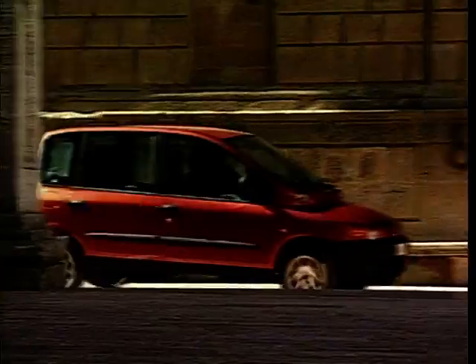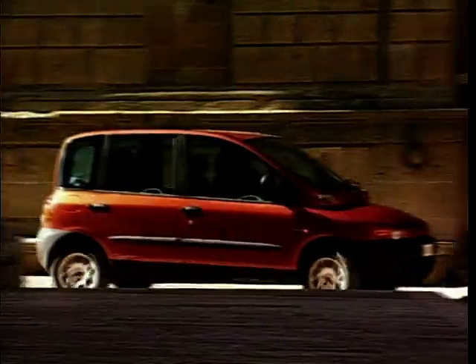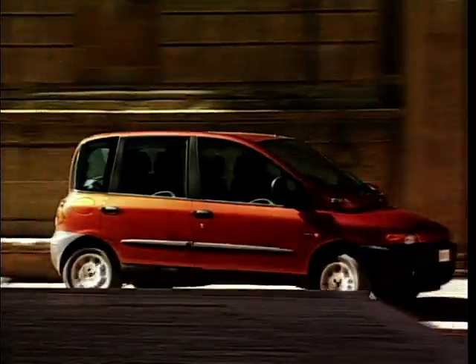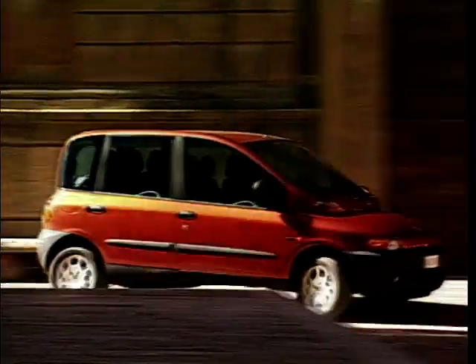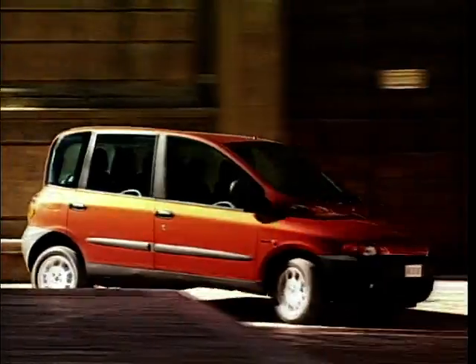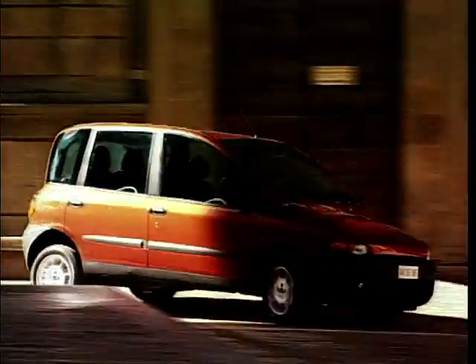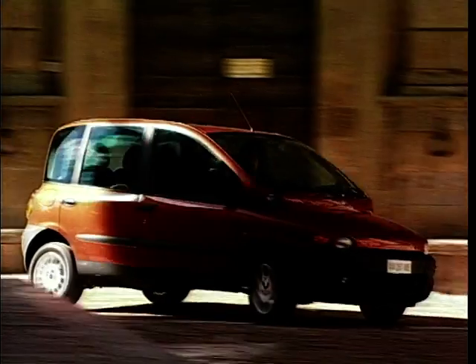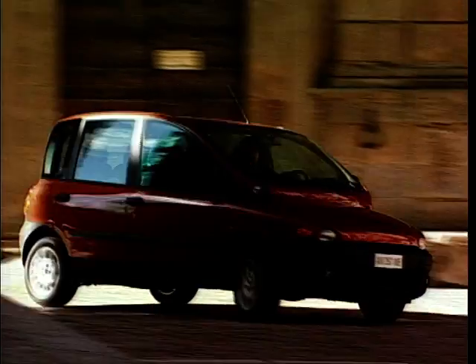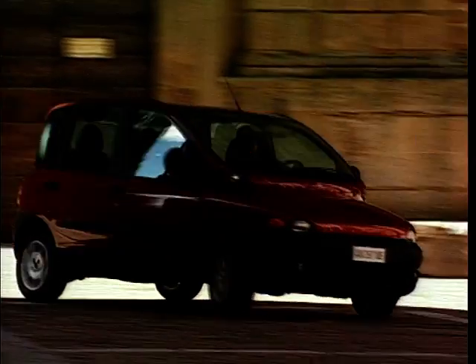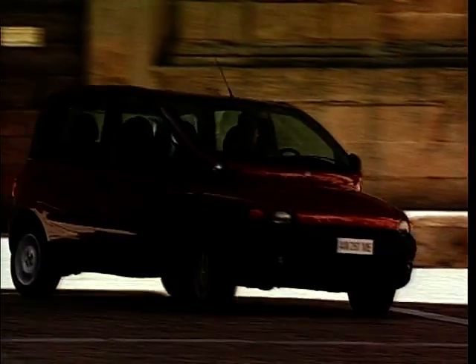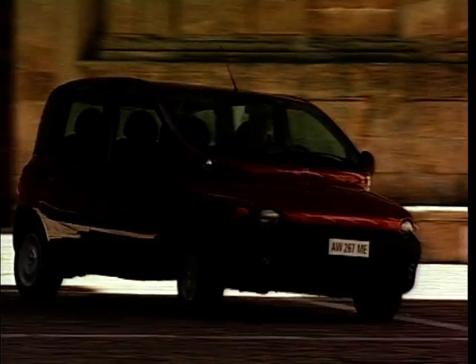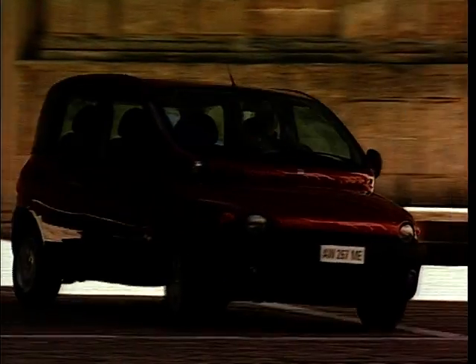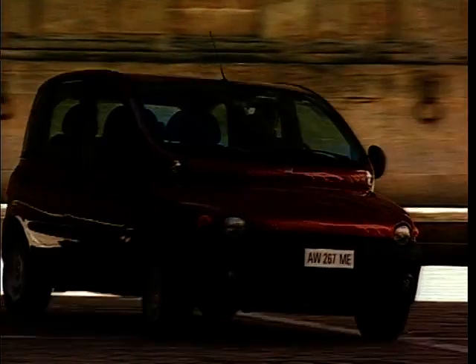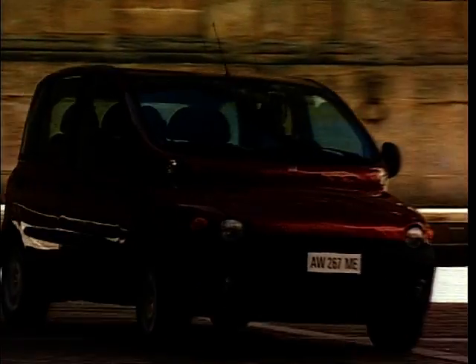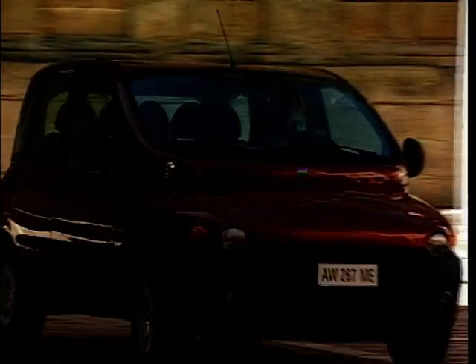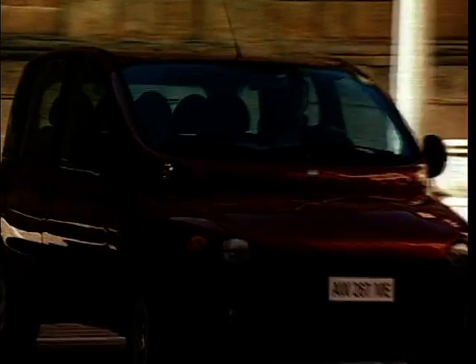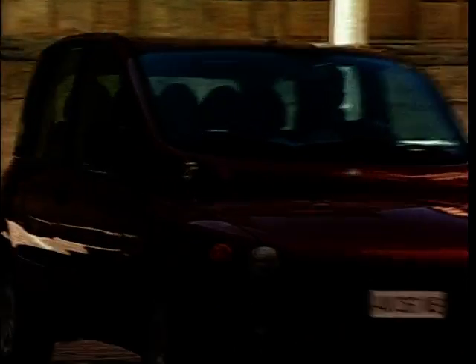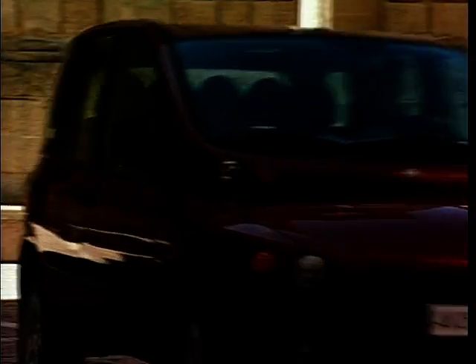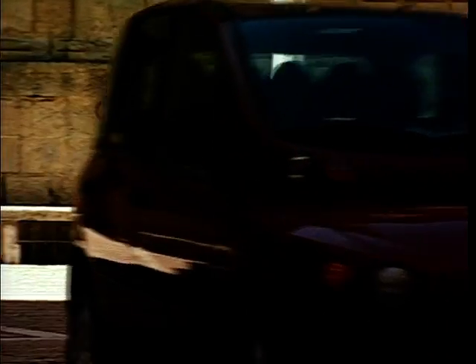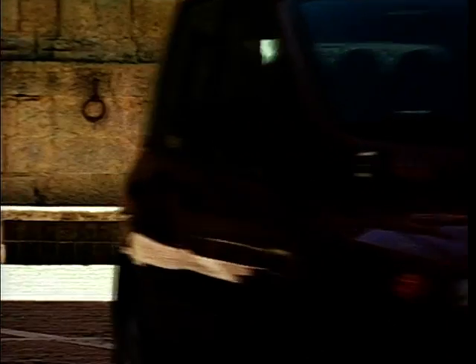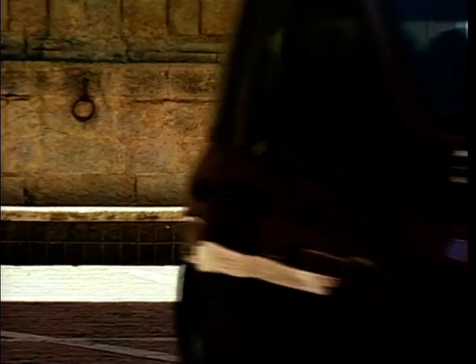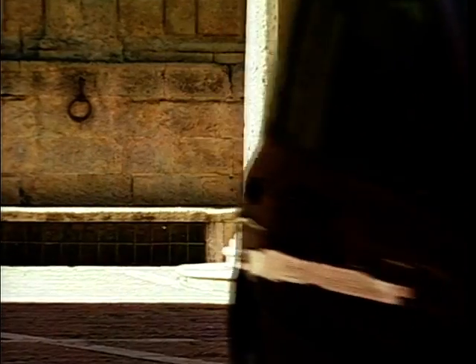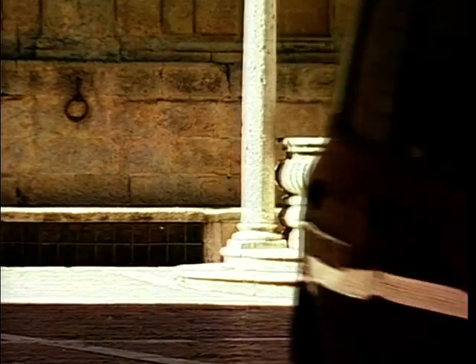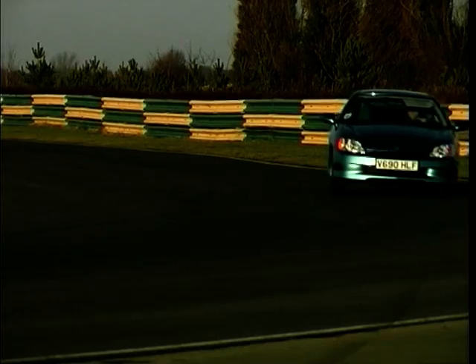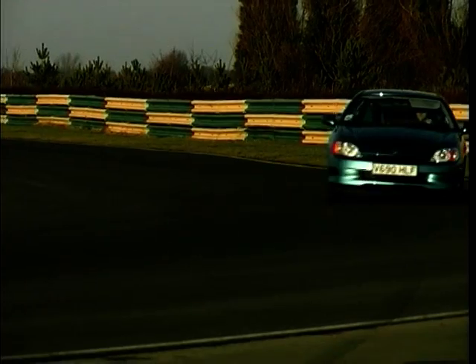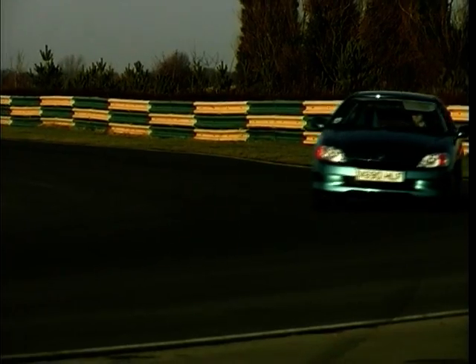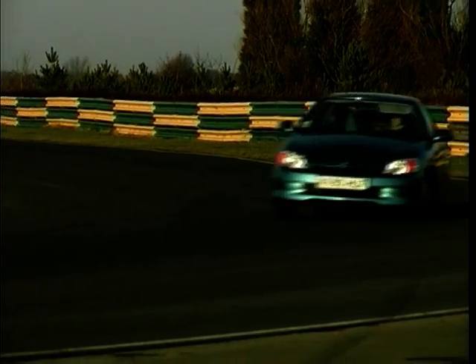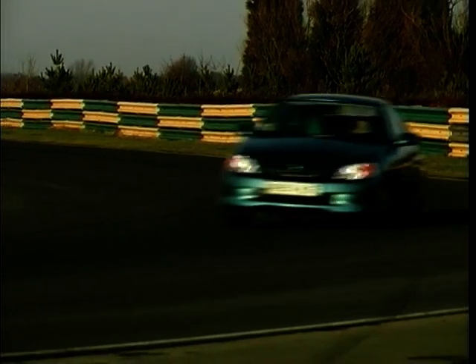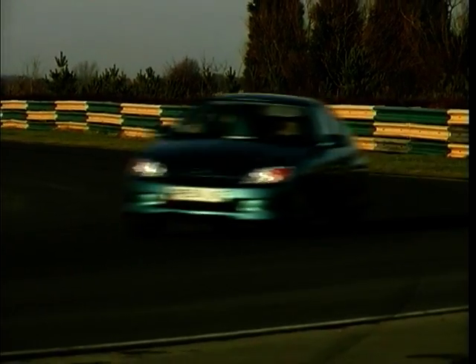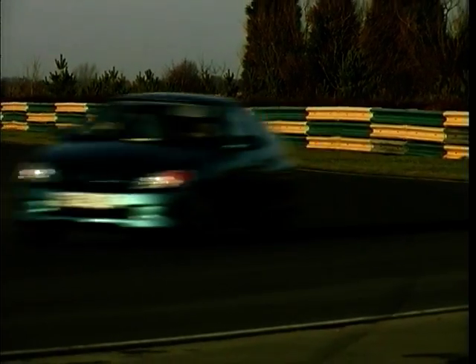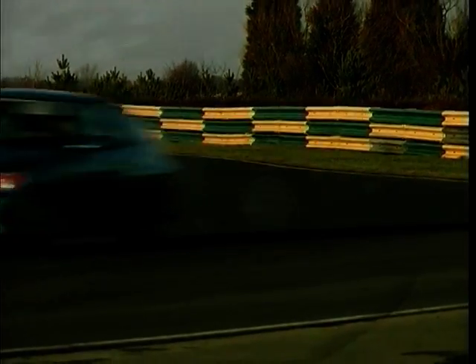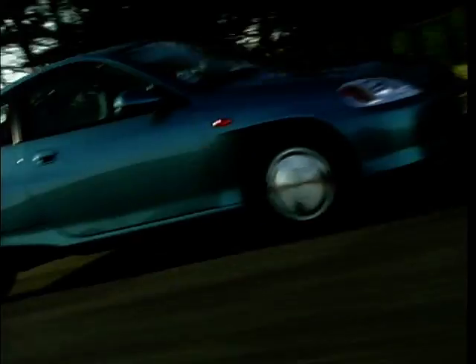Stay tuned and join us in part two in the world of unusualness for our top four unusual cars.